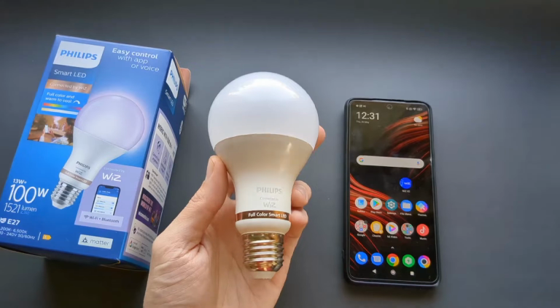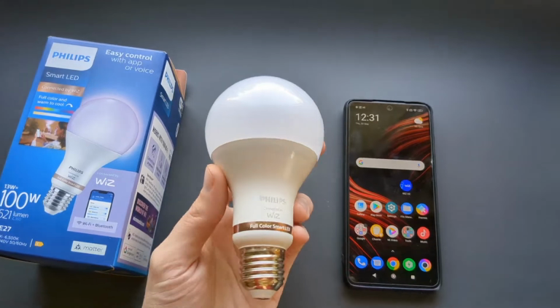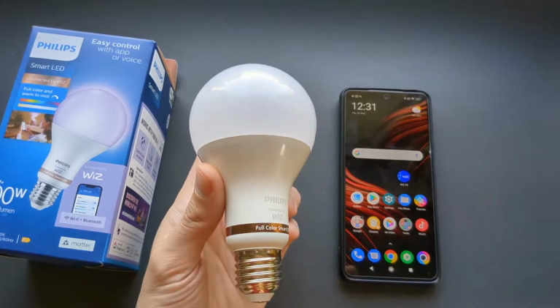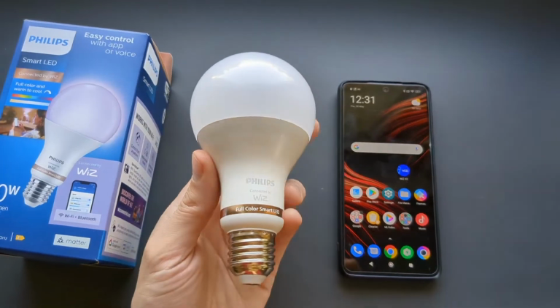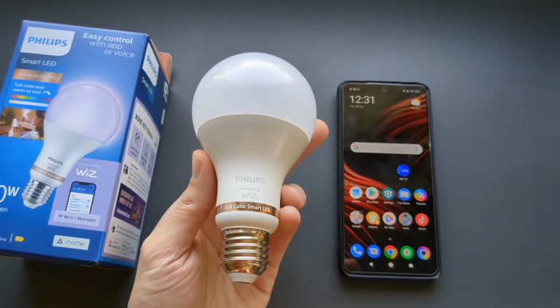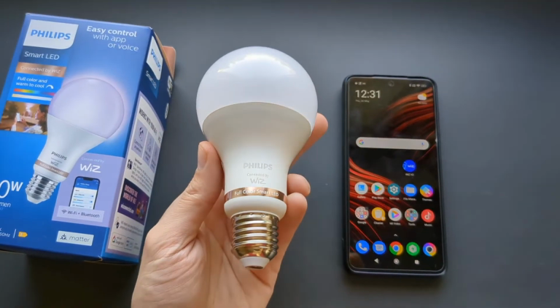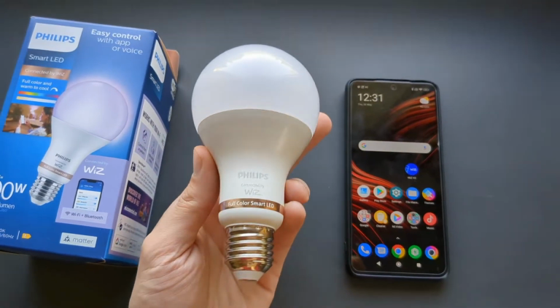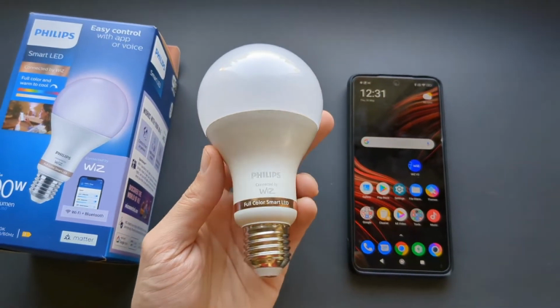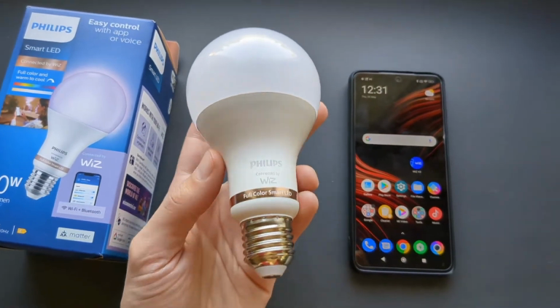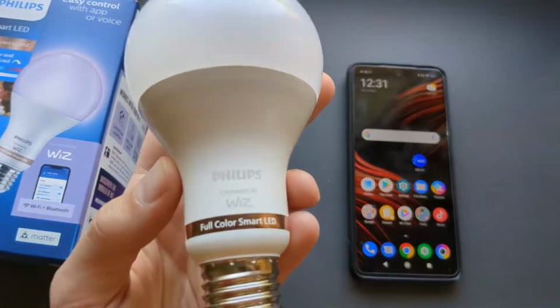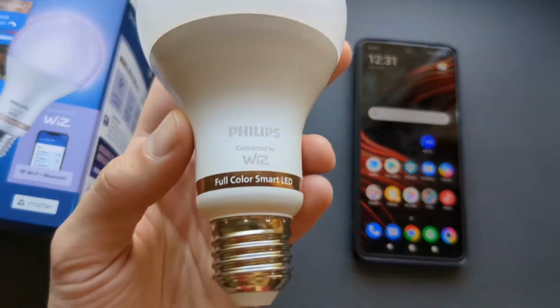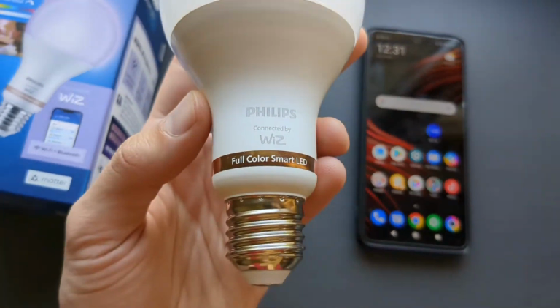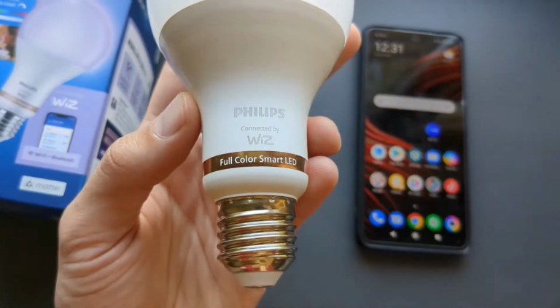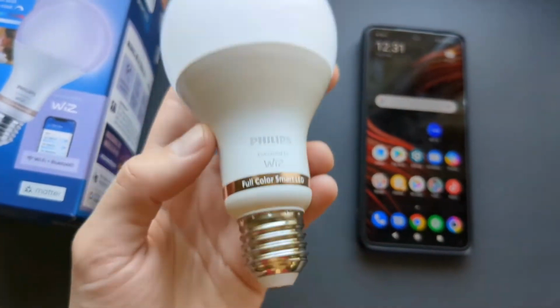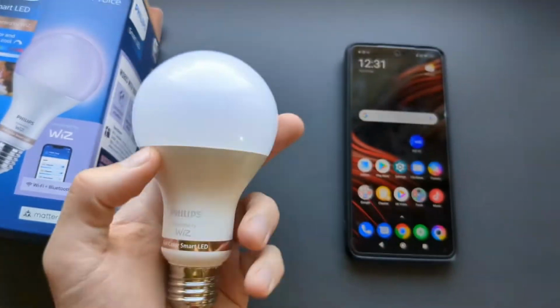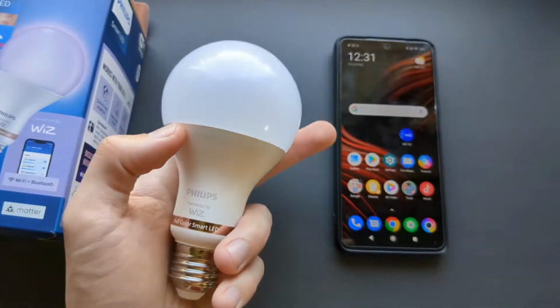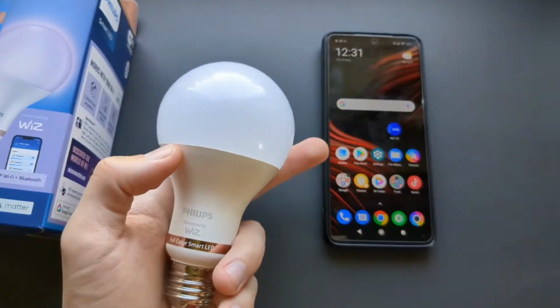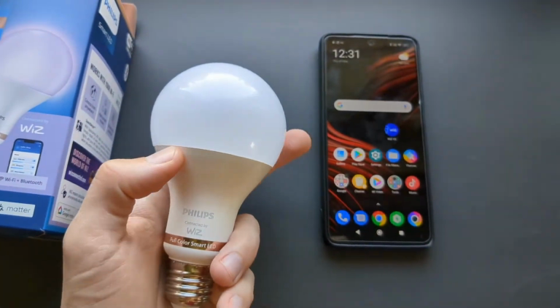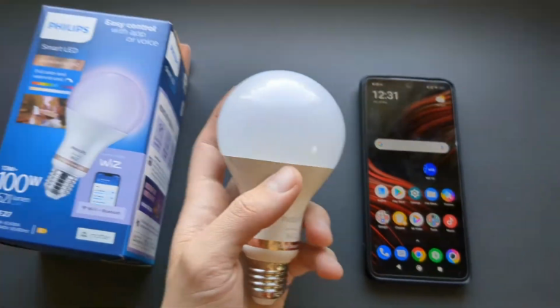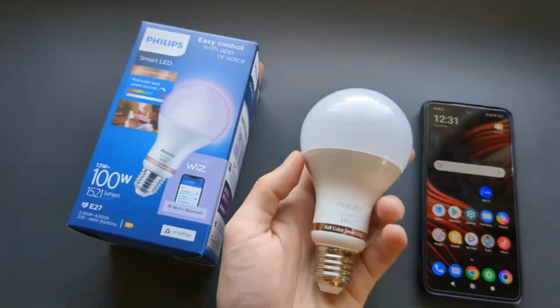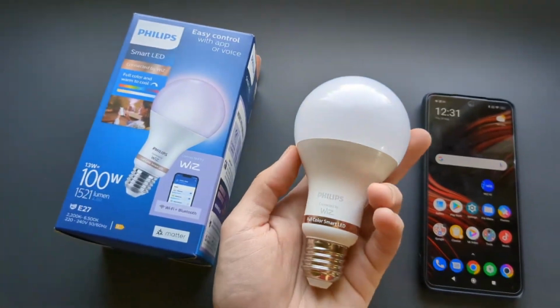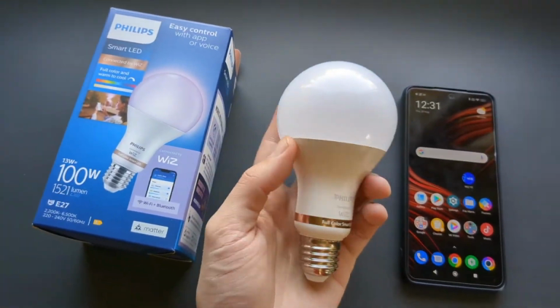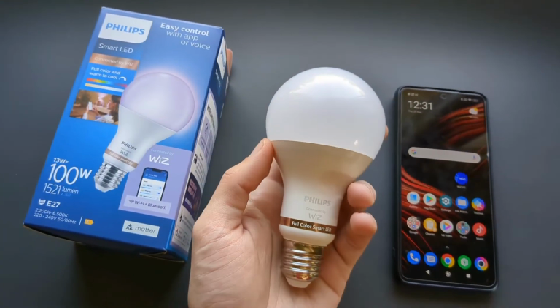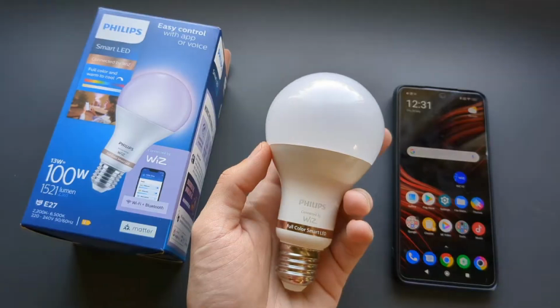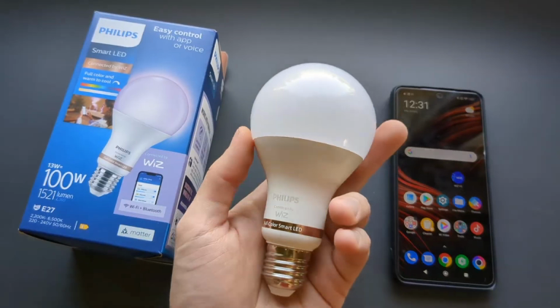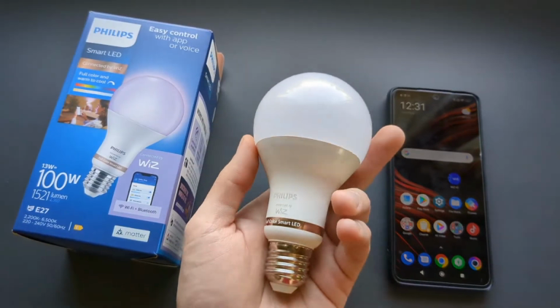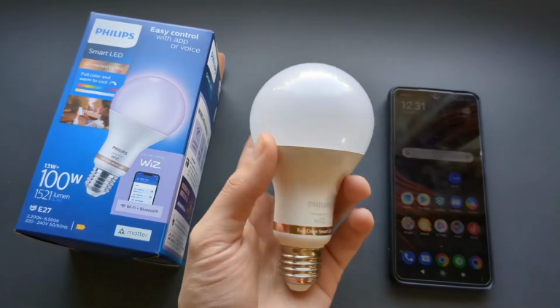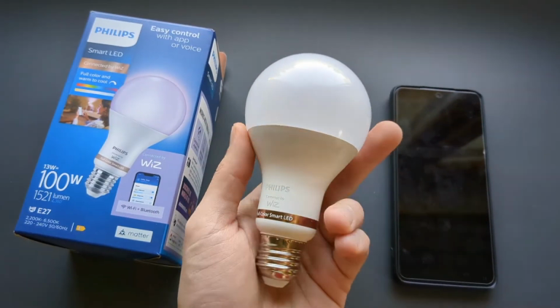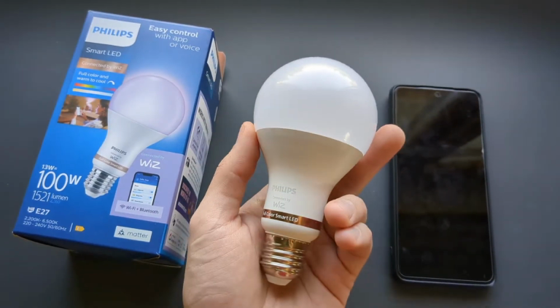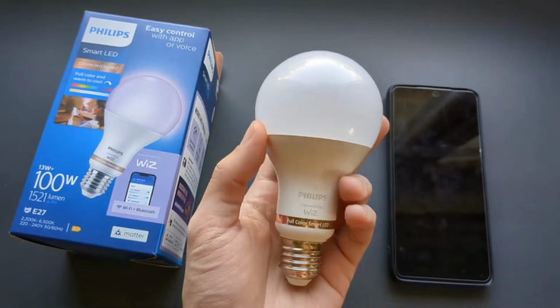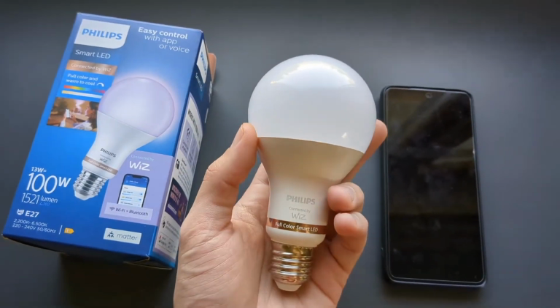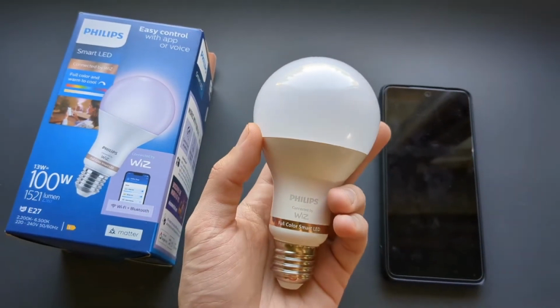Let me show you how to set up and pair your Philips Wiz lights with your smartphone so you can control them and do all kinds of cool stuff.